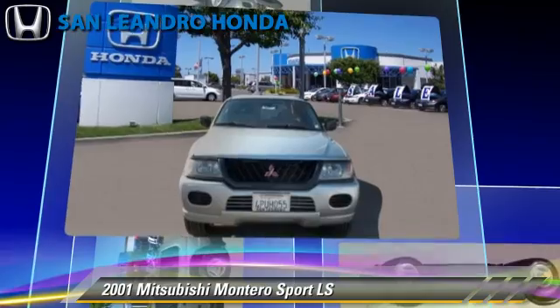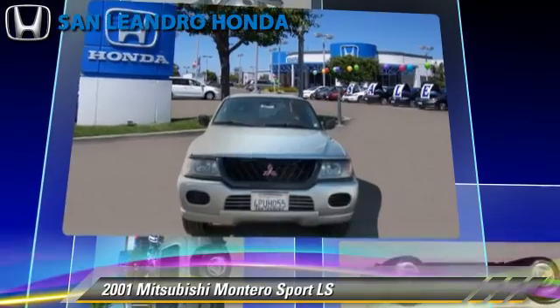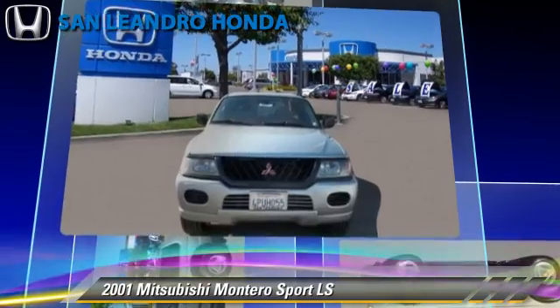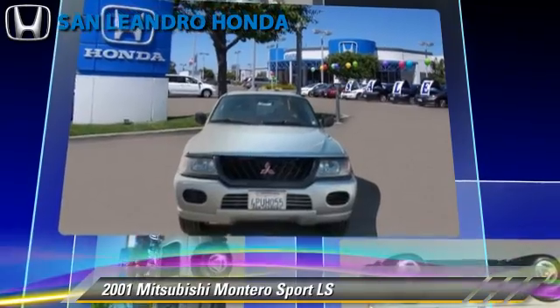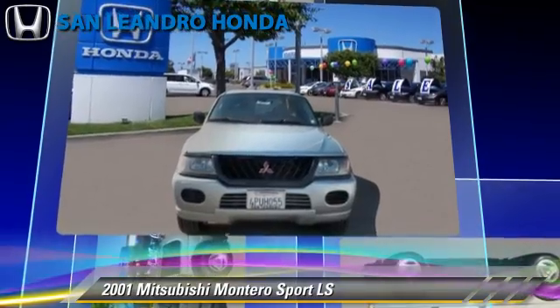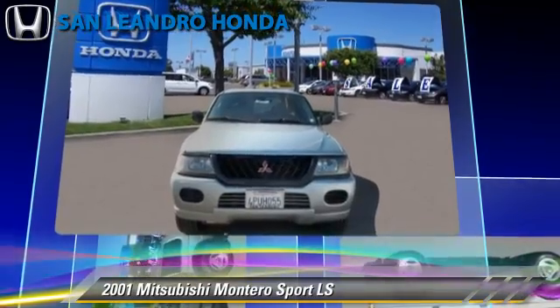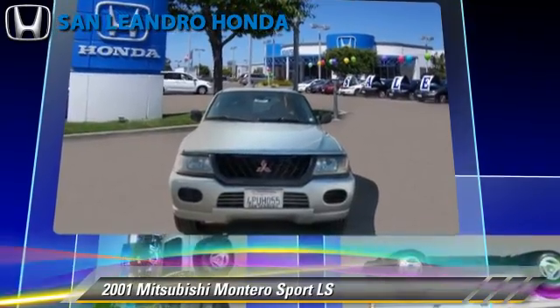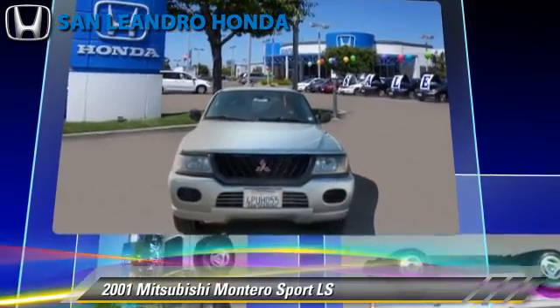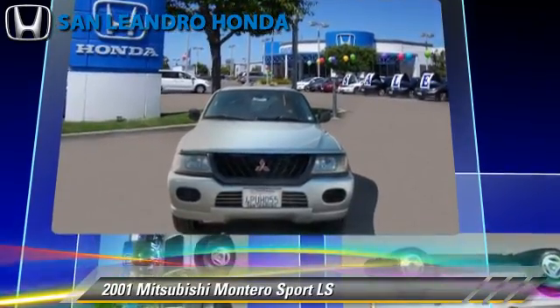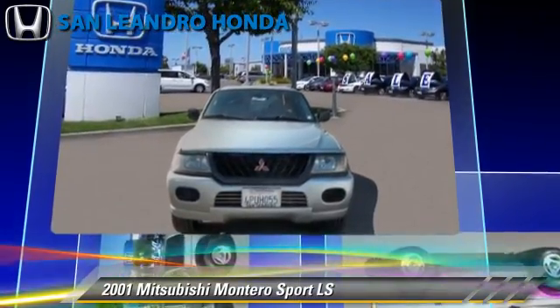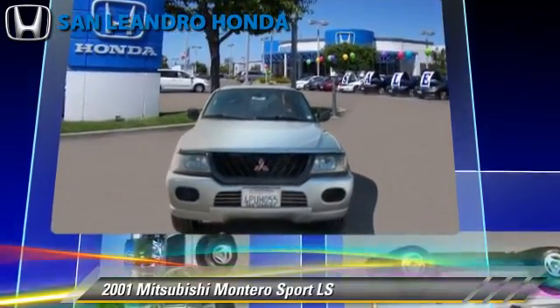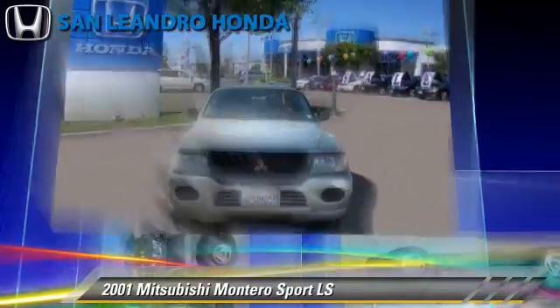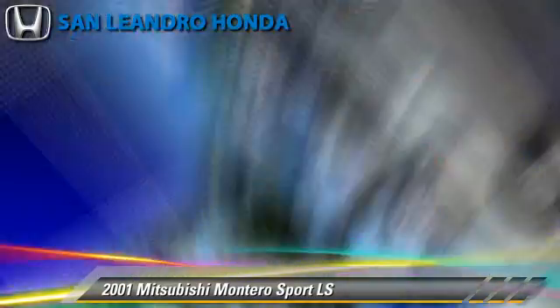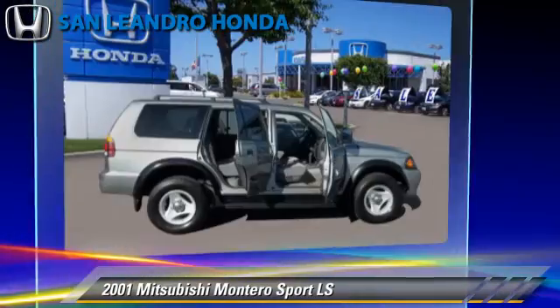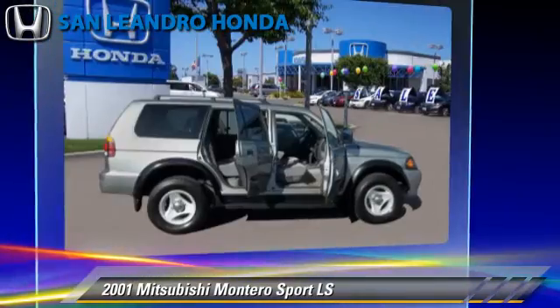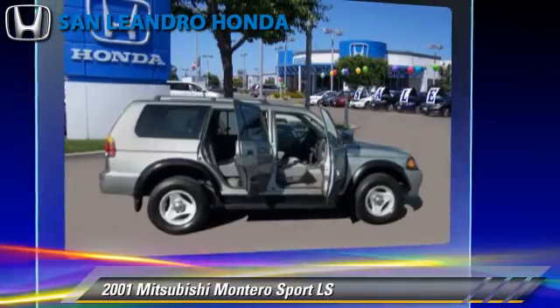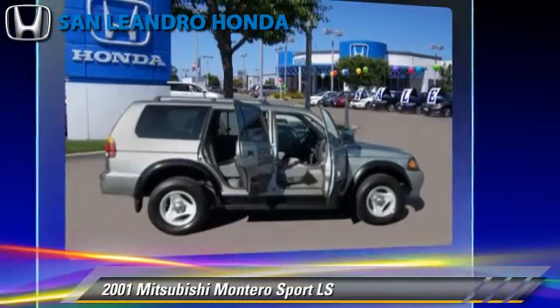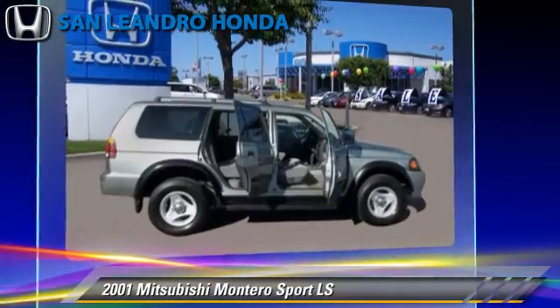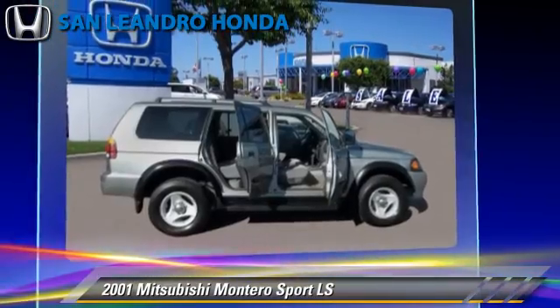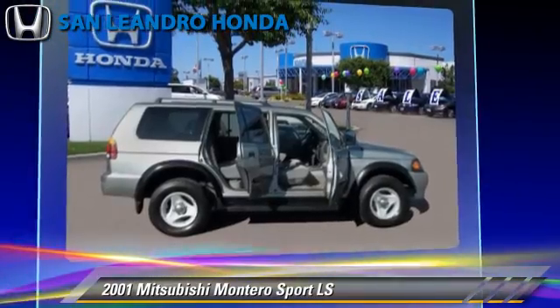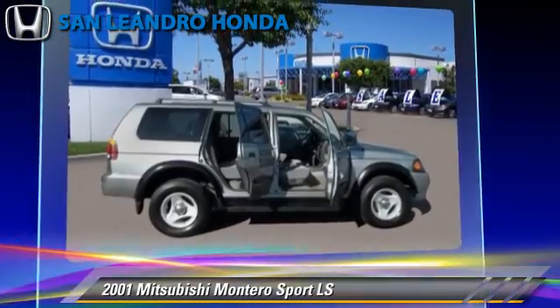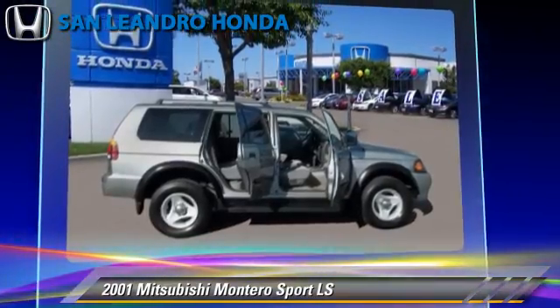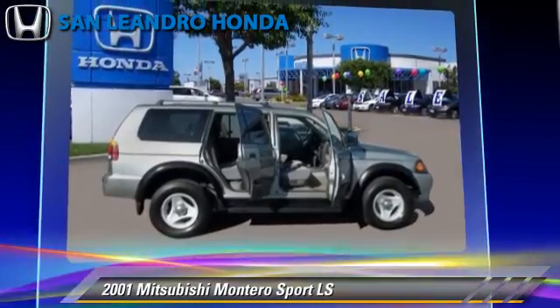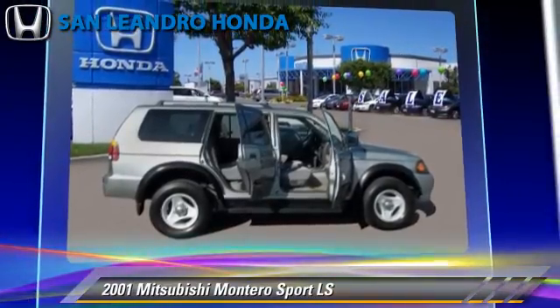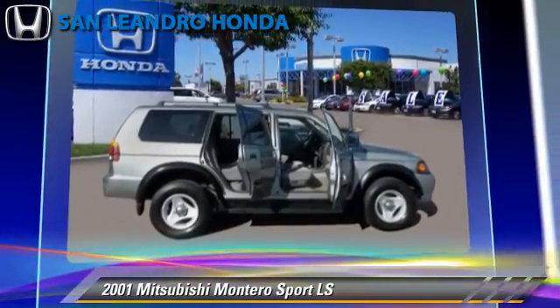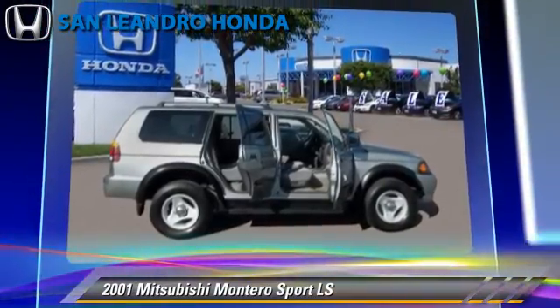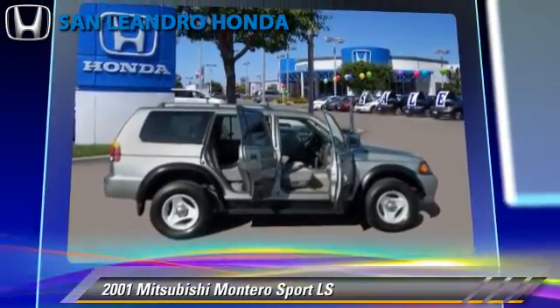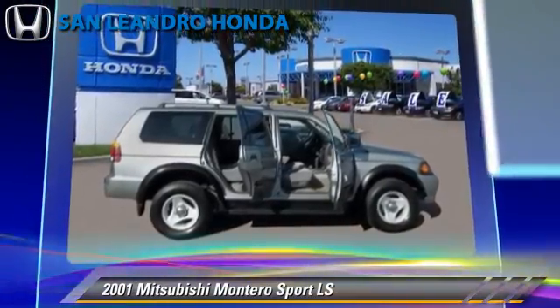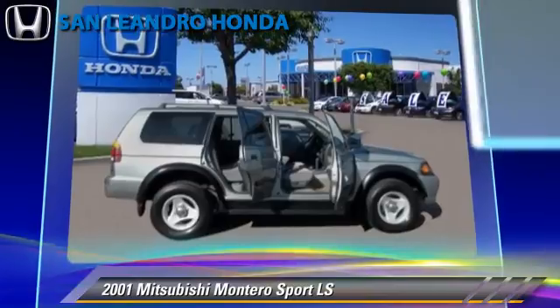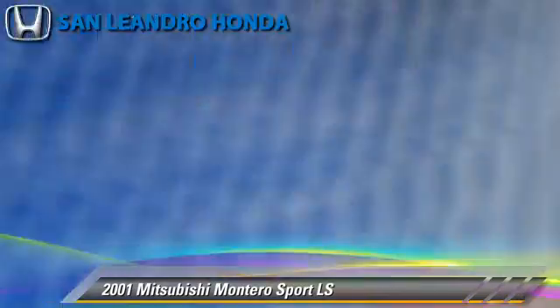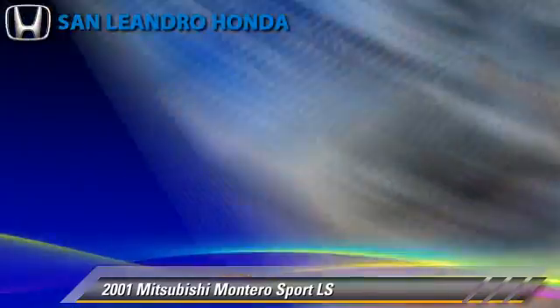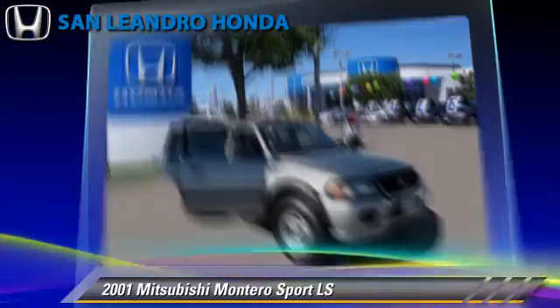Power windows and power steering. Give us a call to schedule your test drive today.